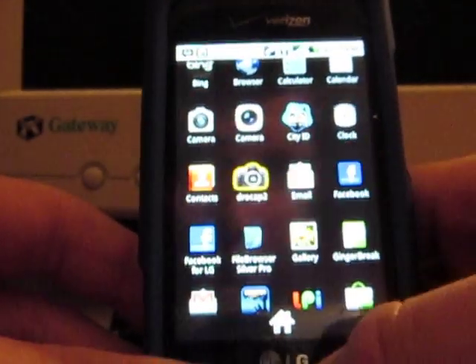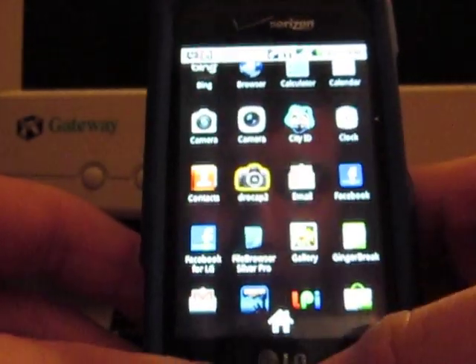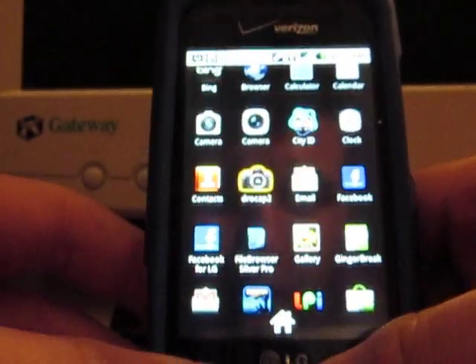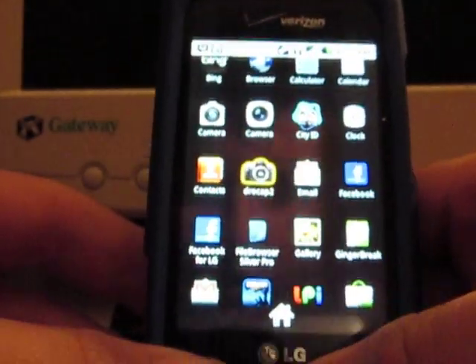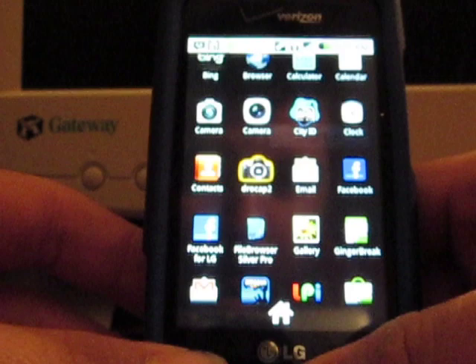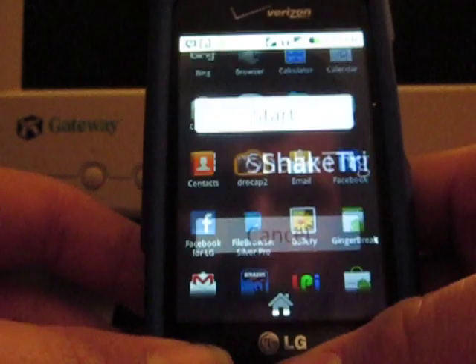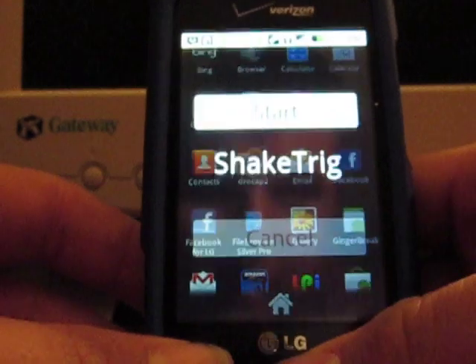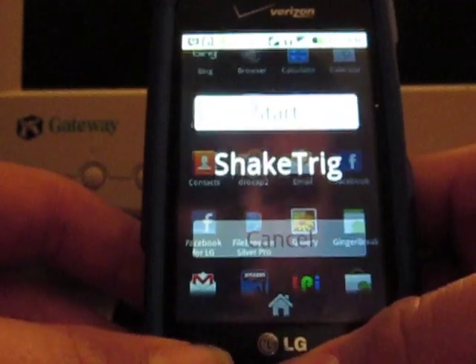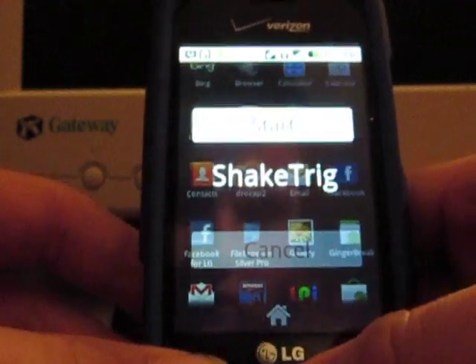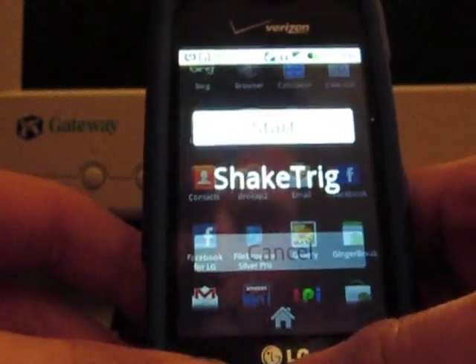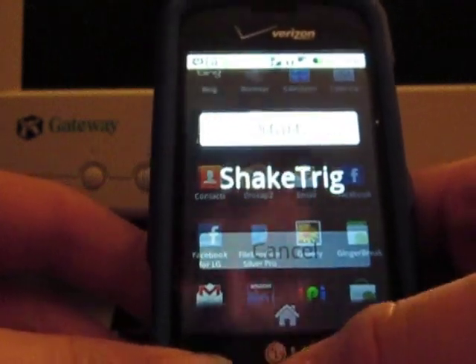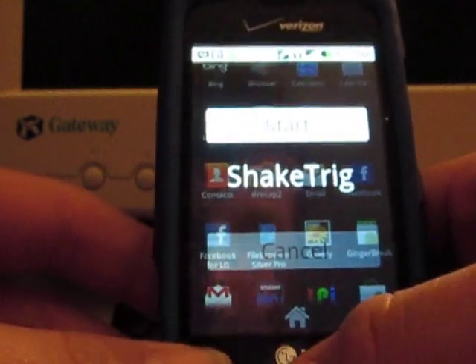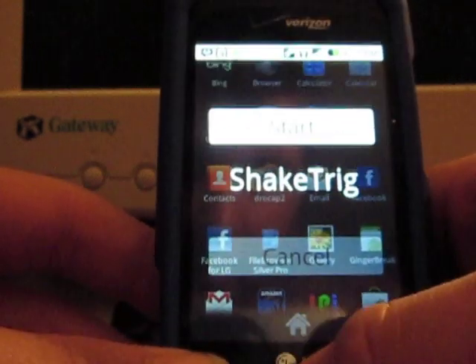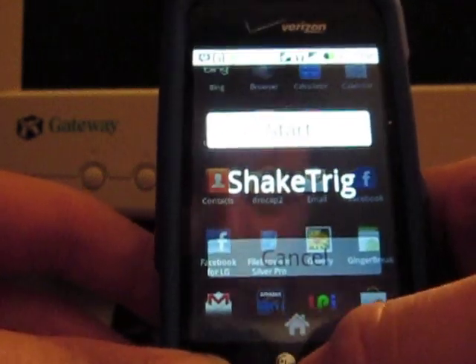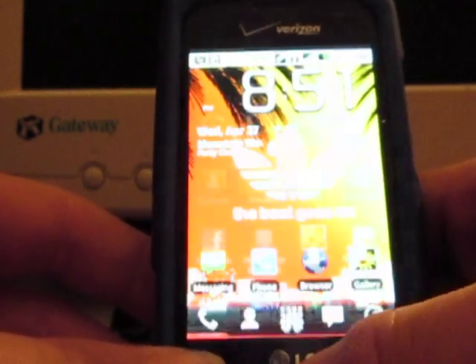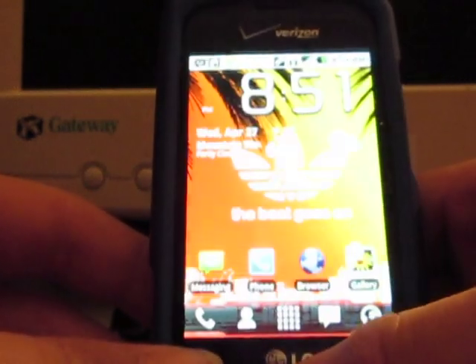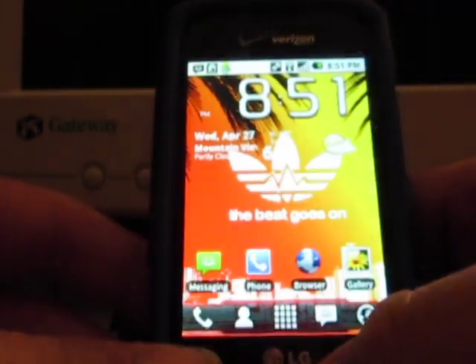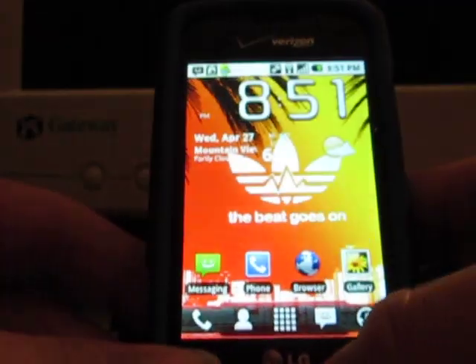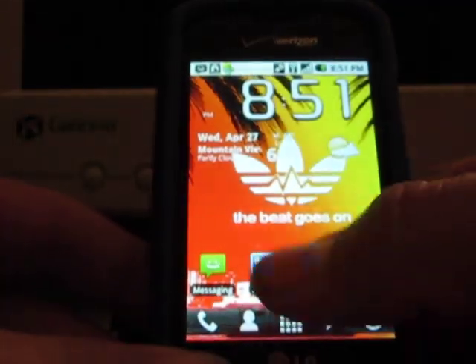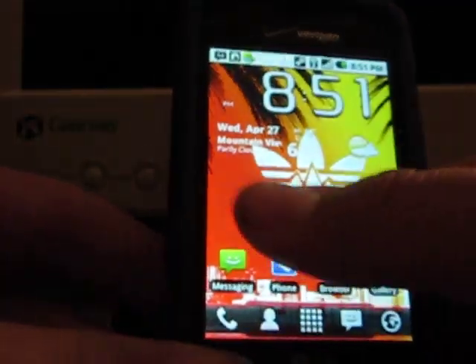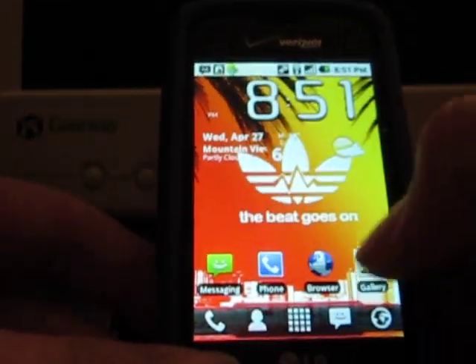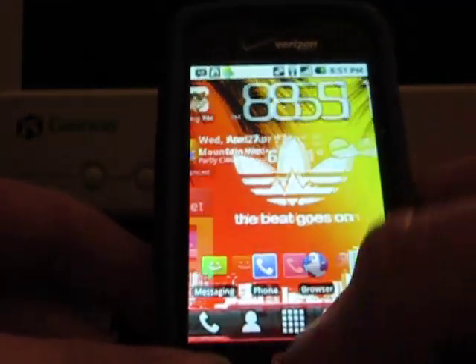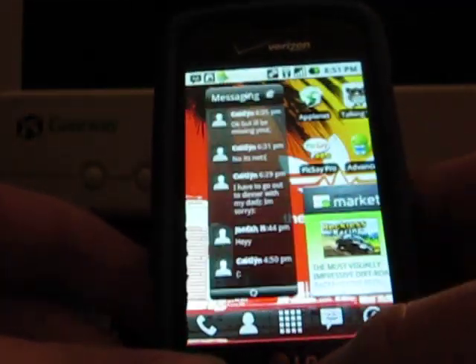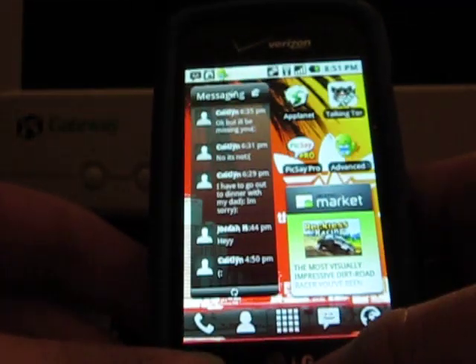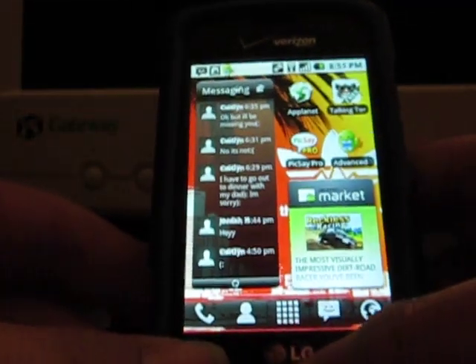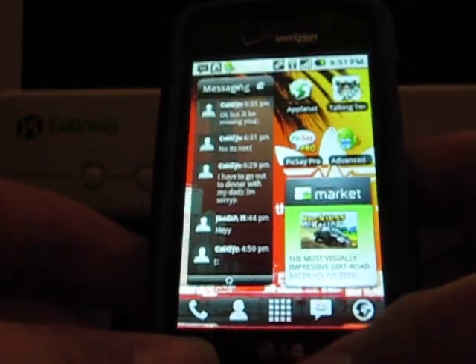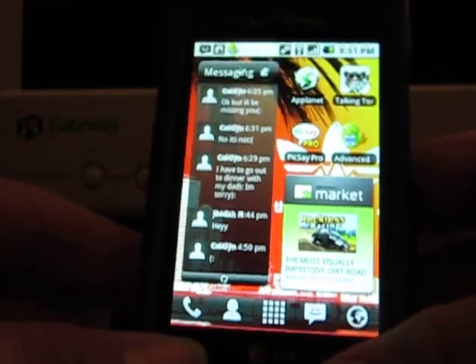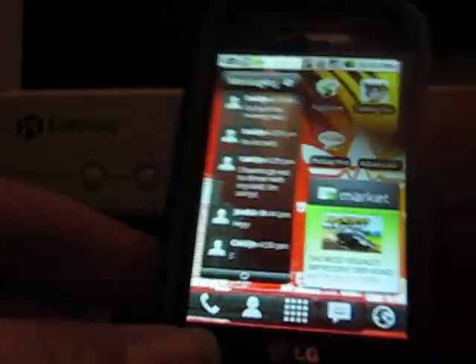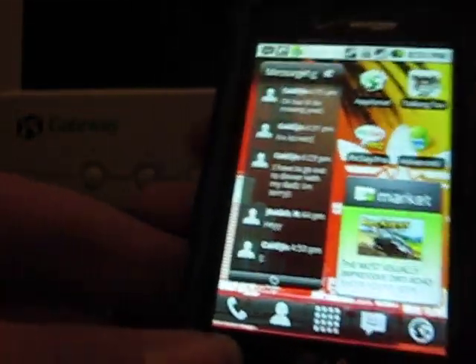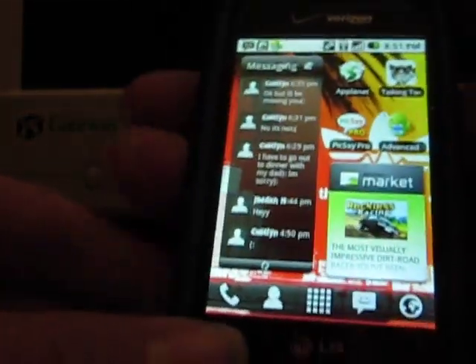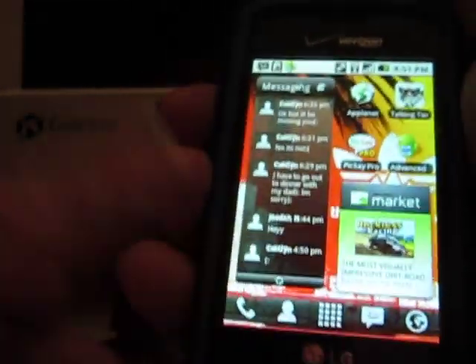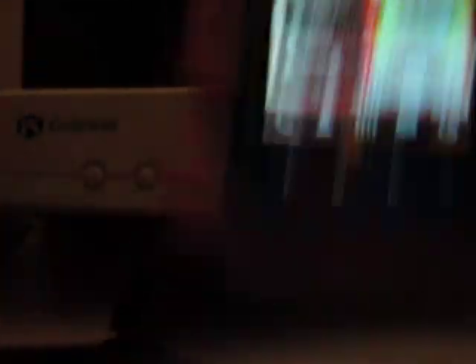This is rooted. You can't use this app unless you root it. So you press home, you go to a certain area, and you shake it.